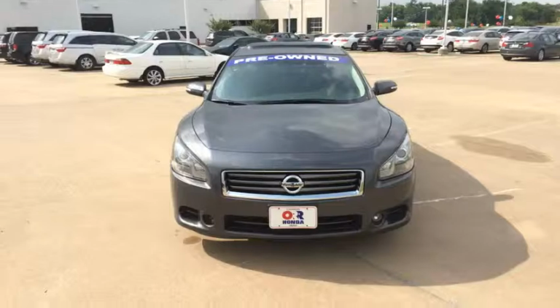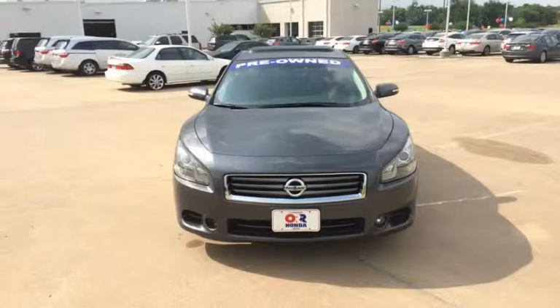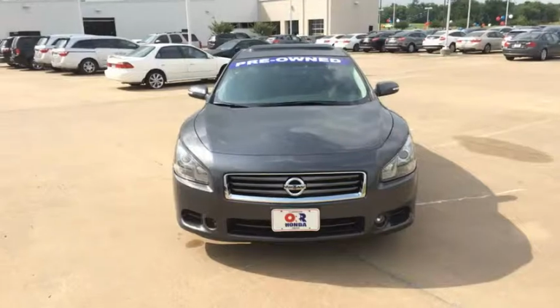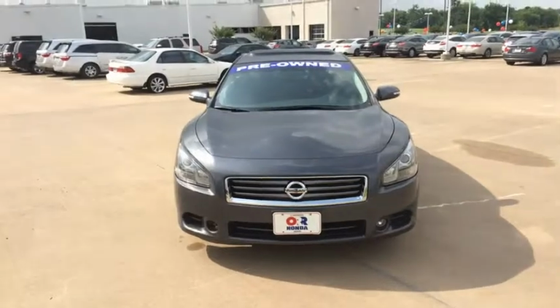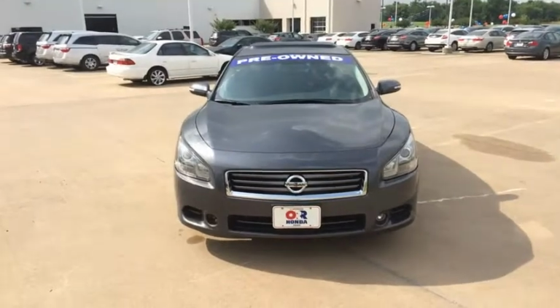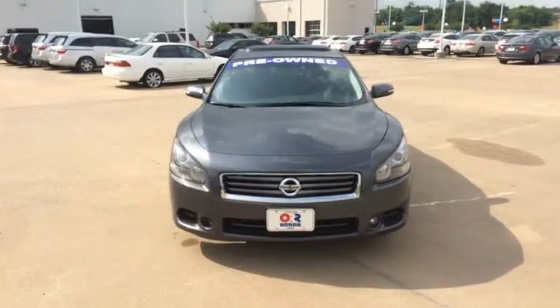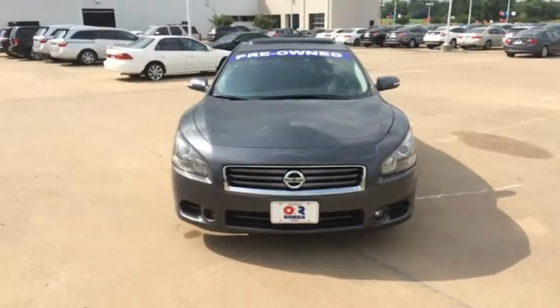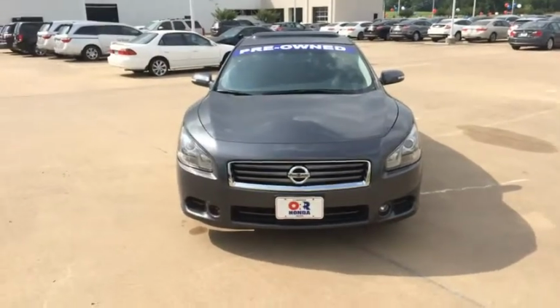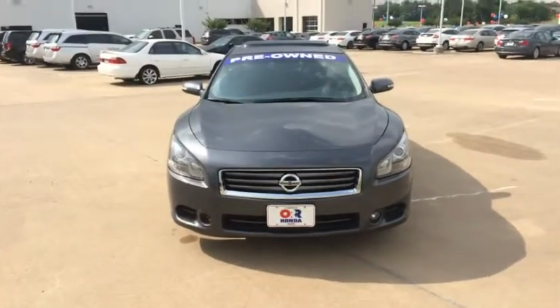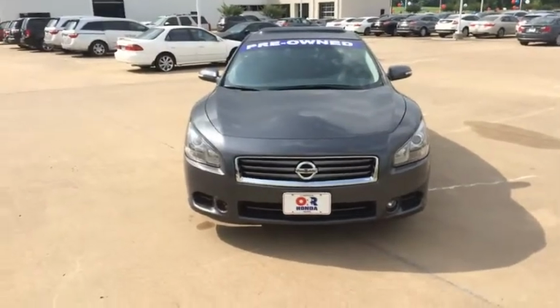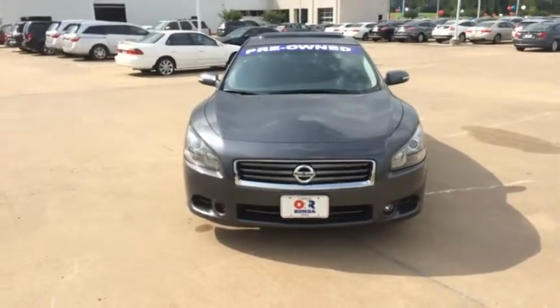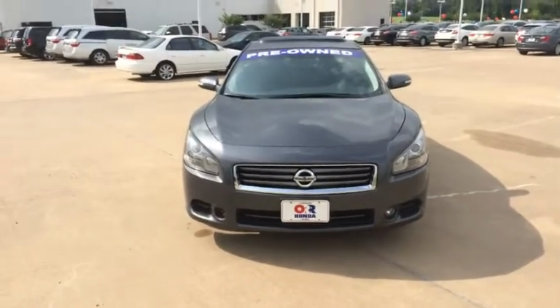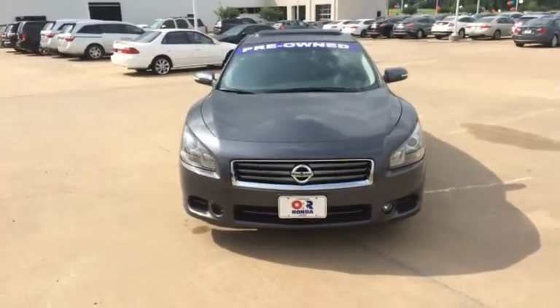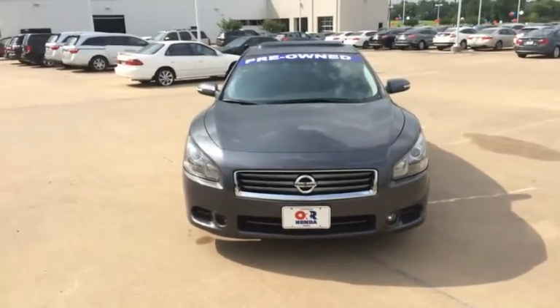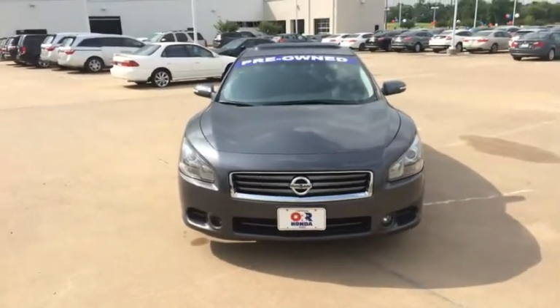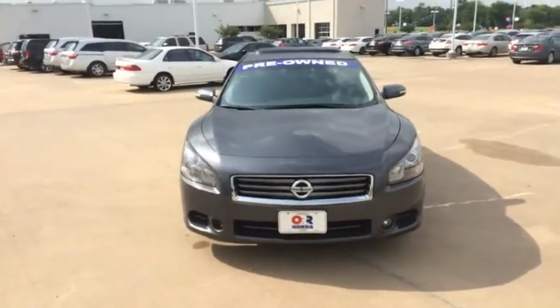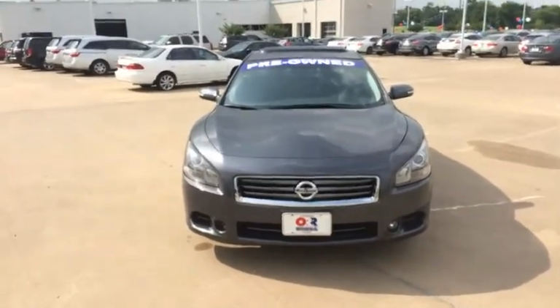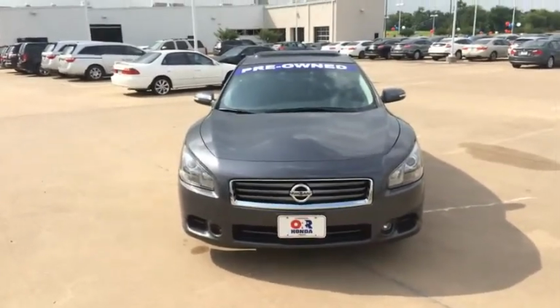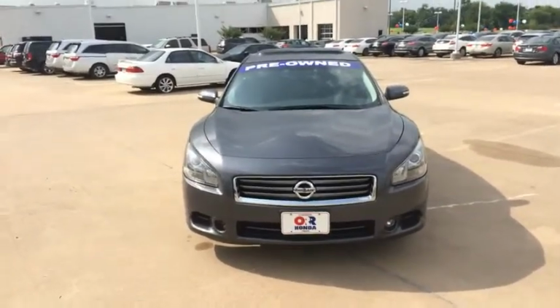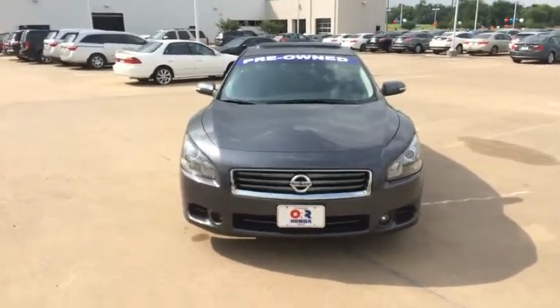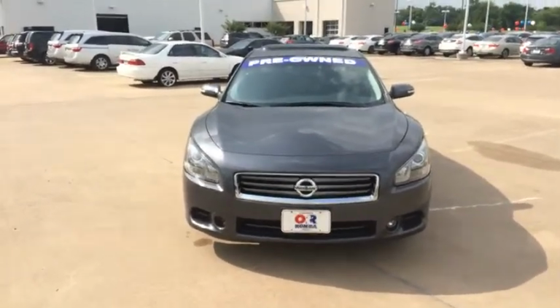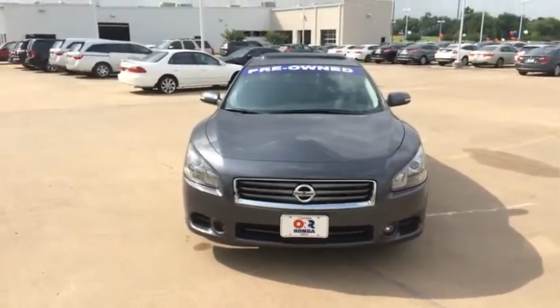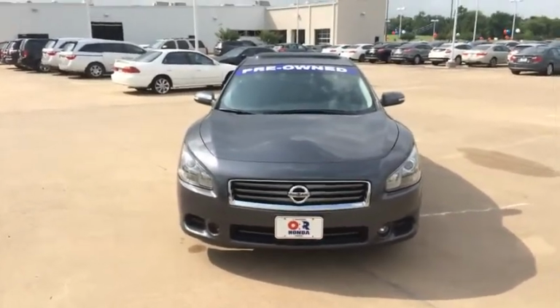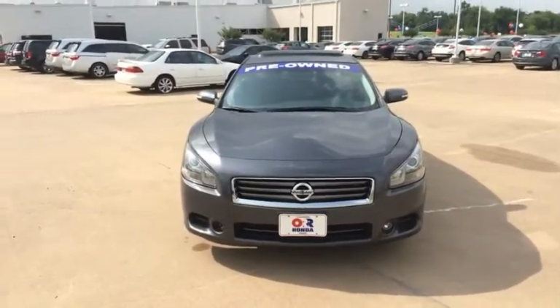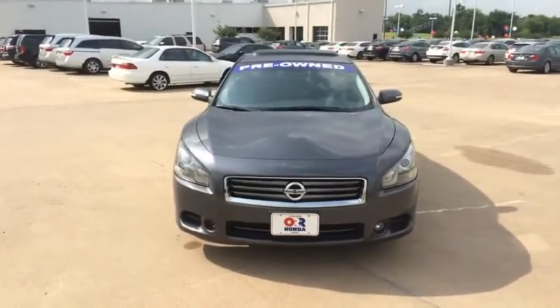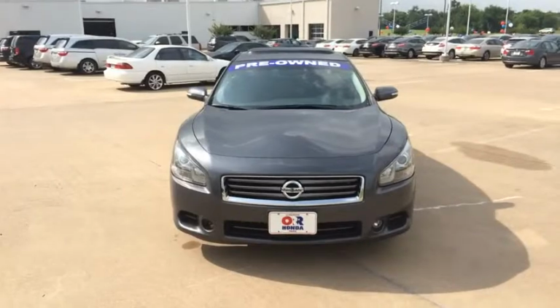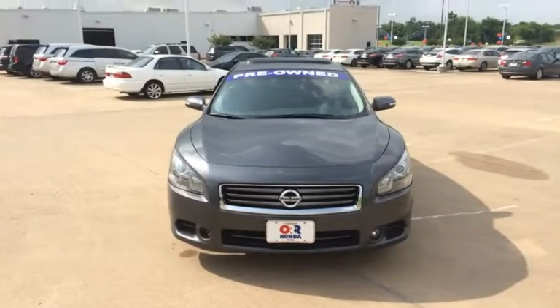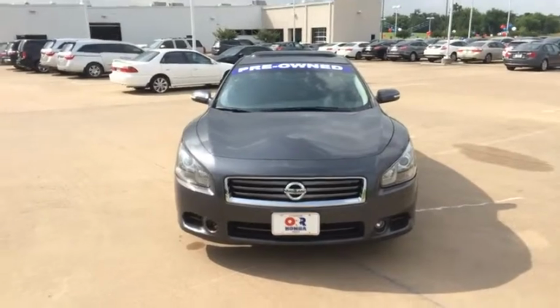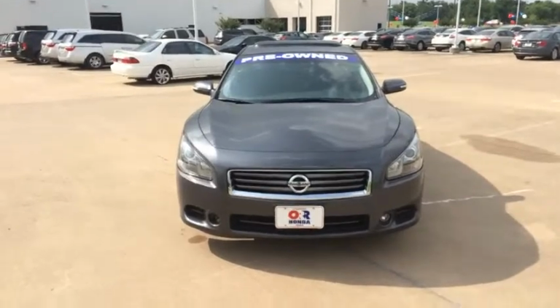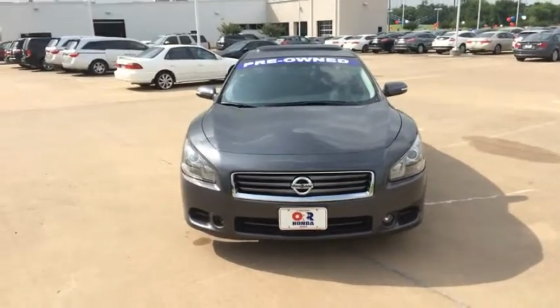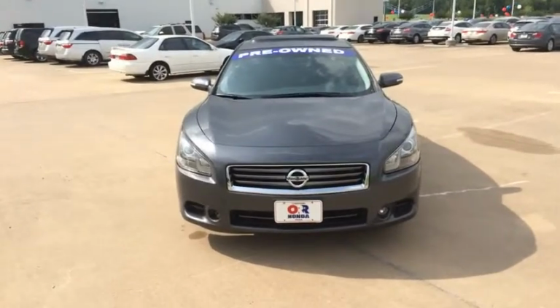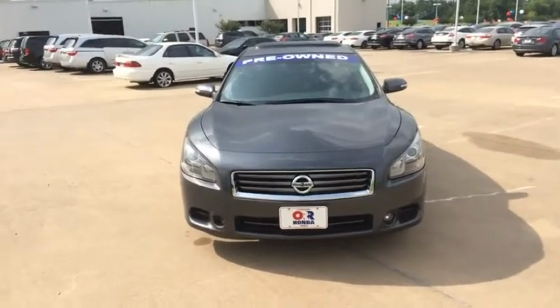Hey everybody, this is John Brewer with Orr Honda here in Paris, Texas, coming to bring you a 2012 Nissan Maxima.